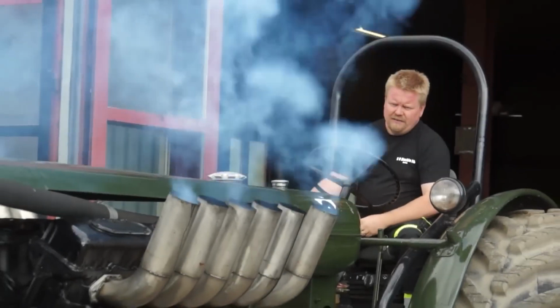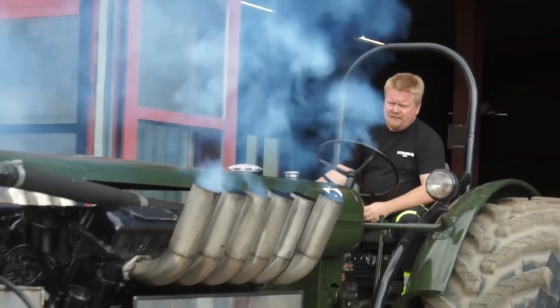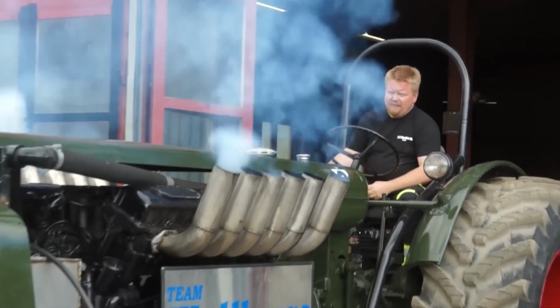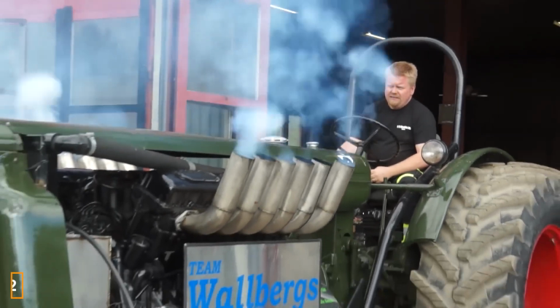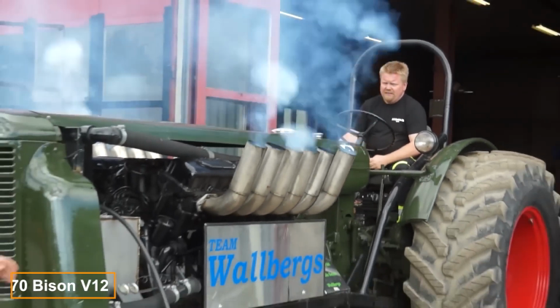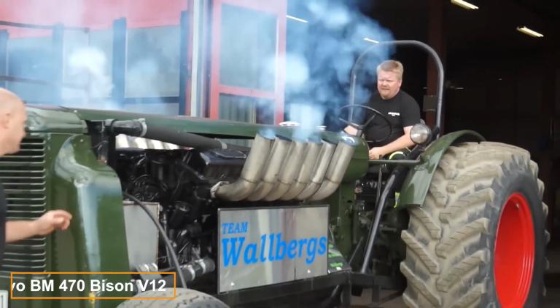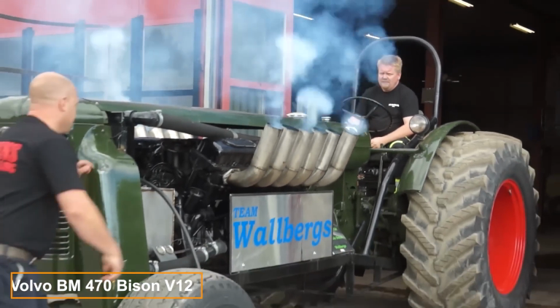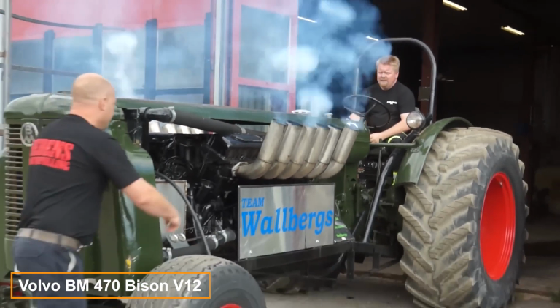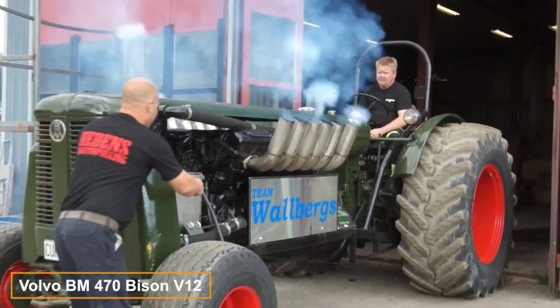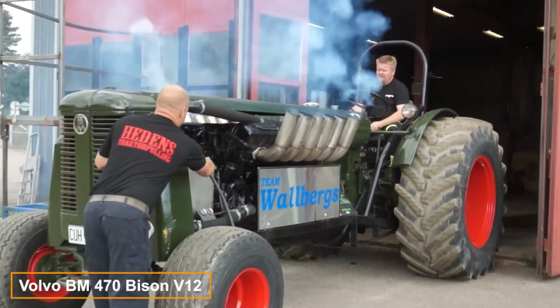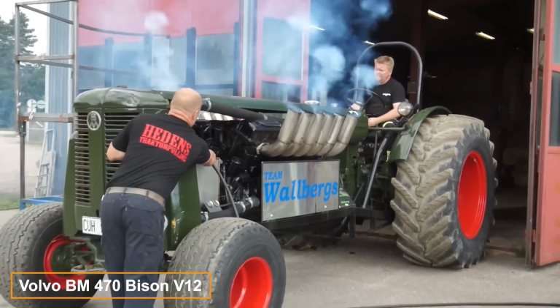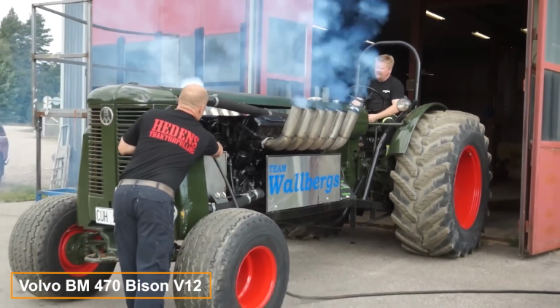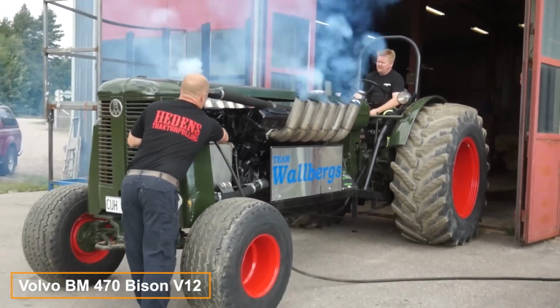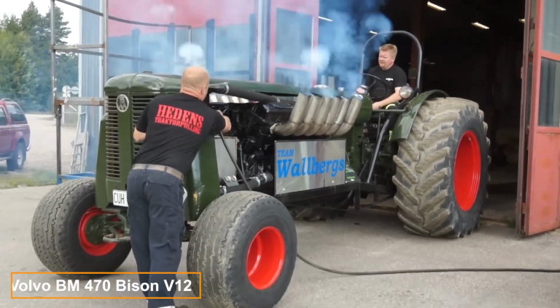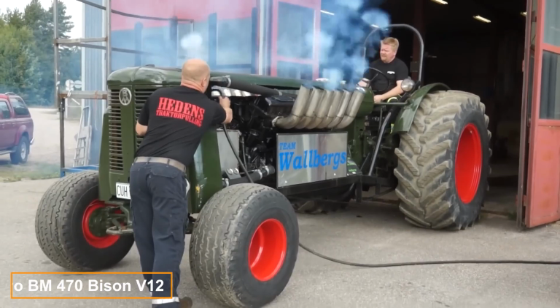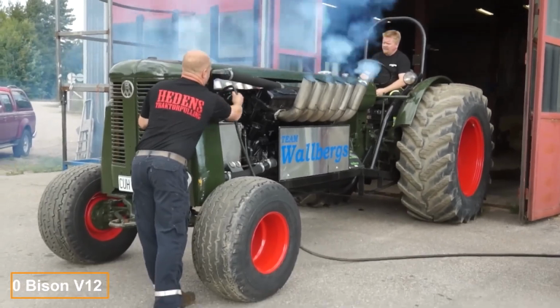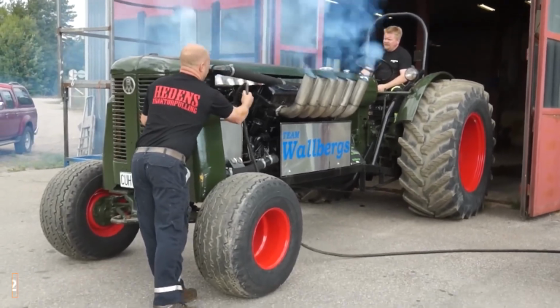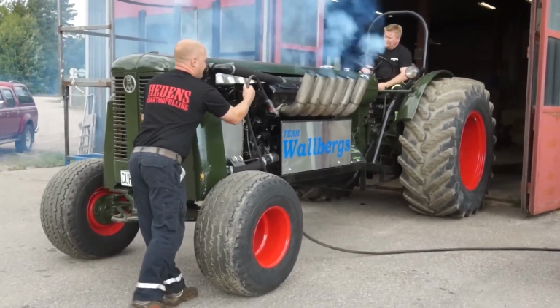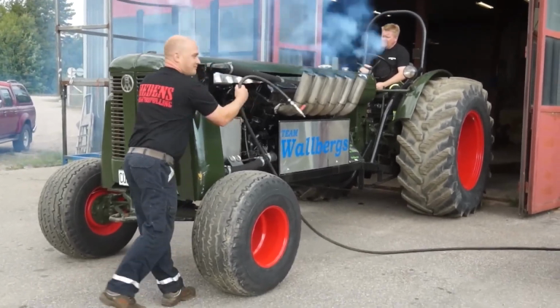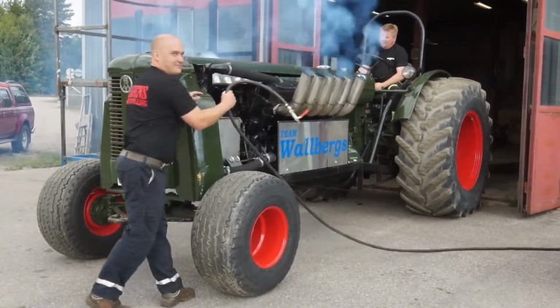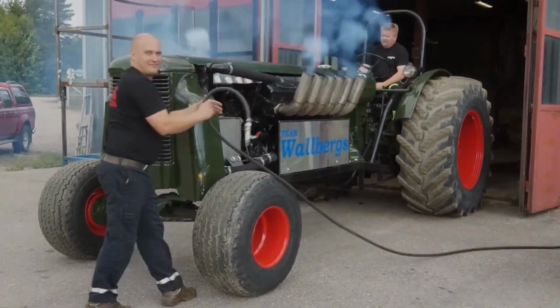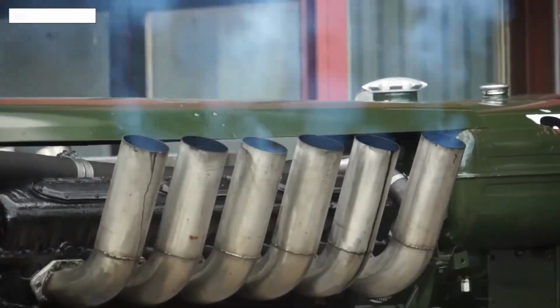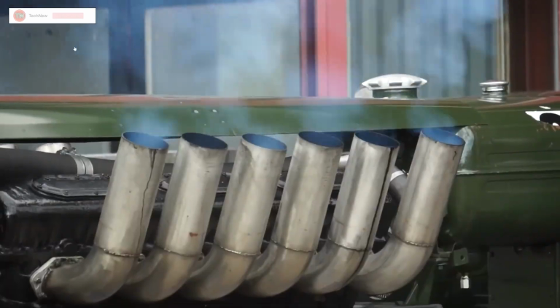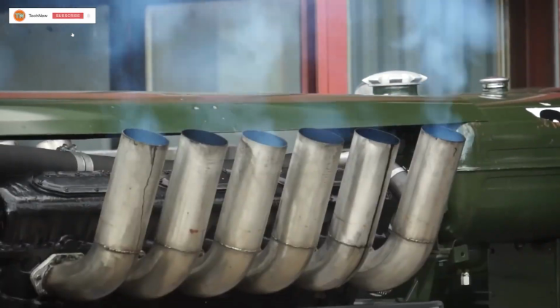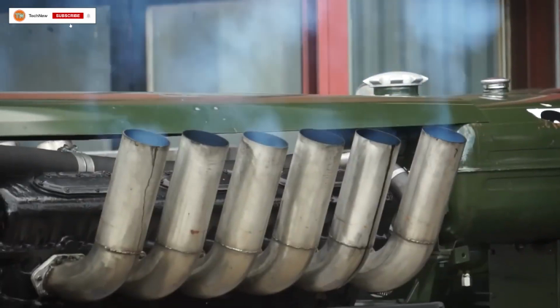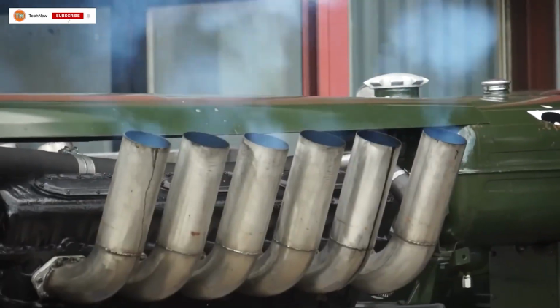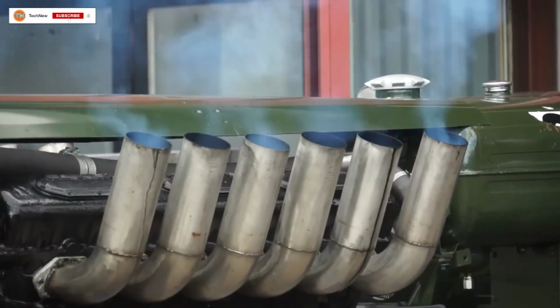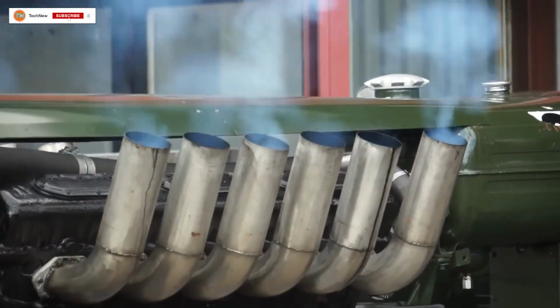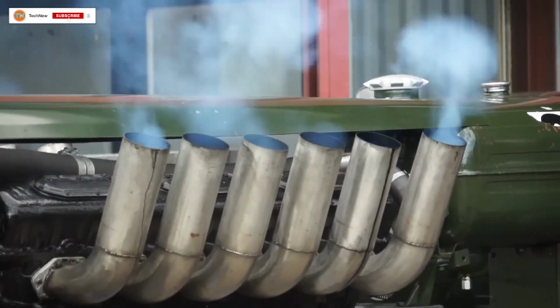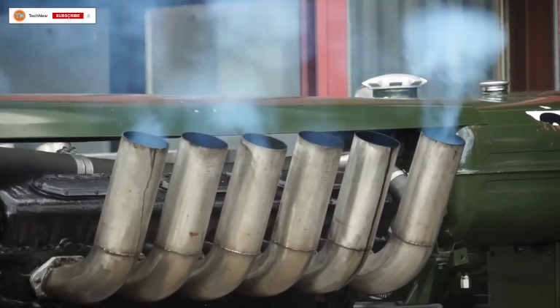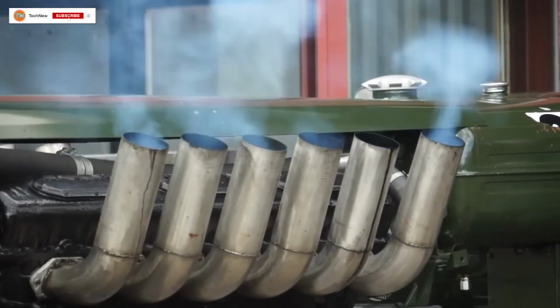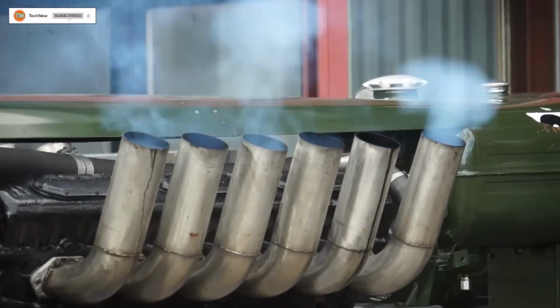Motorcycles, boats, sports cars — forget about those. Here's real machinery for real men.